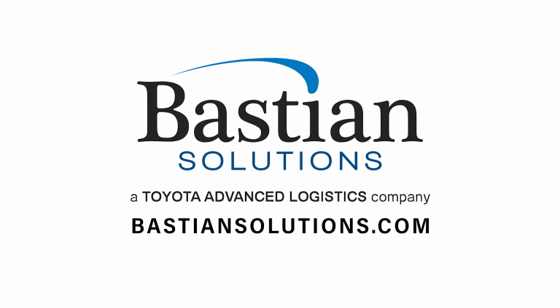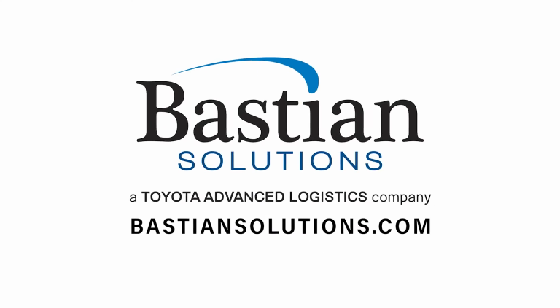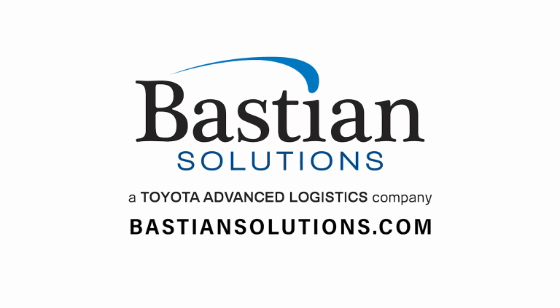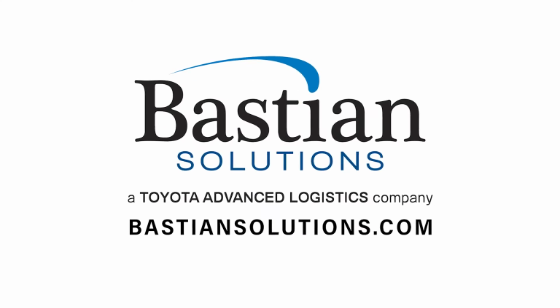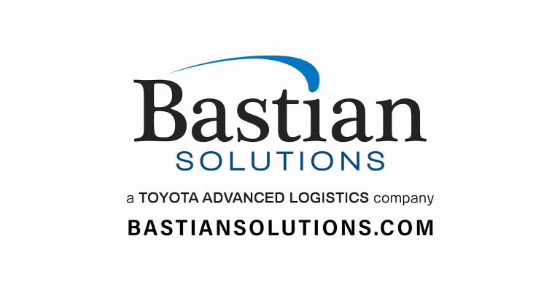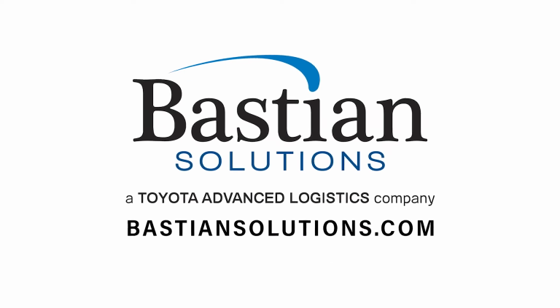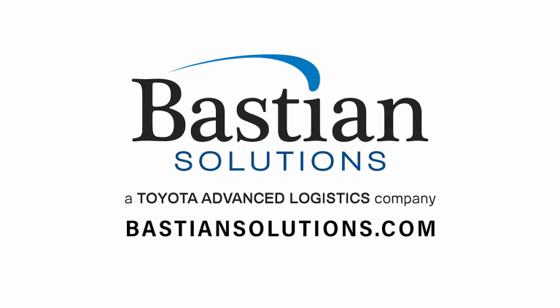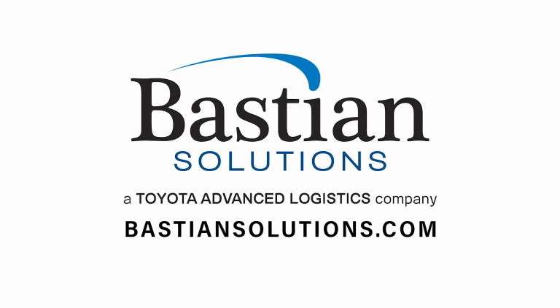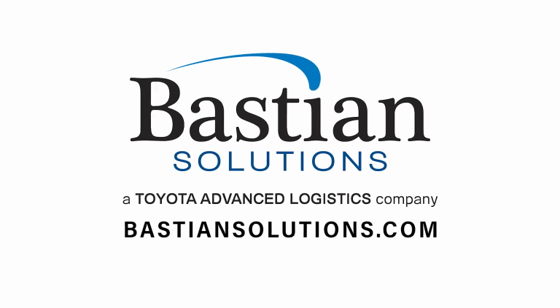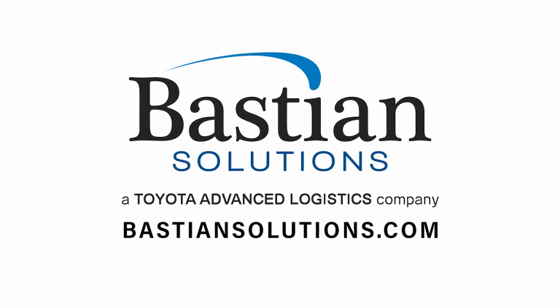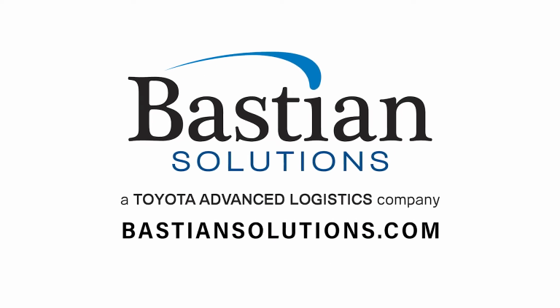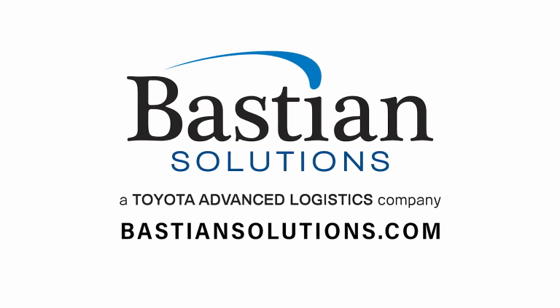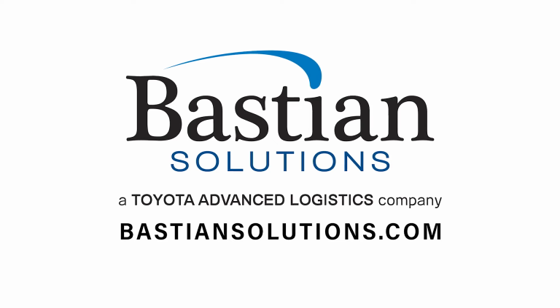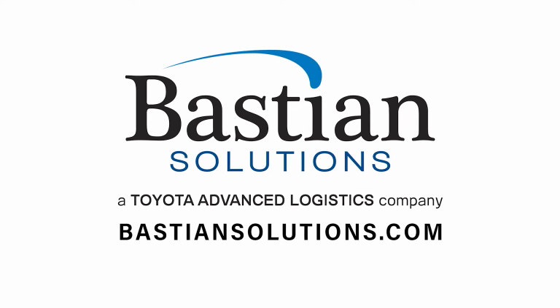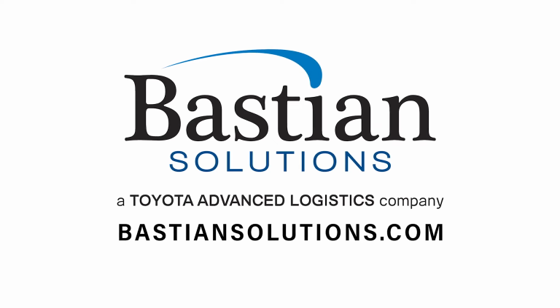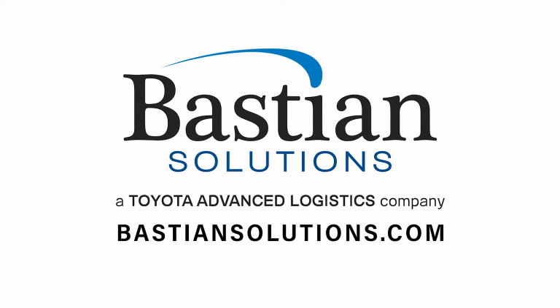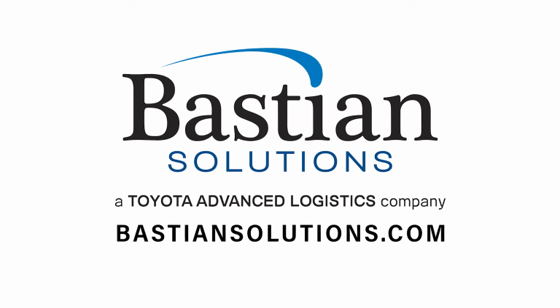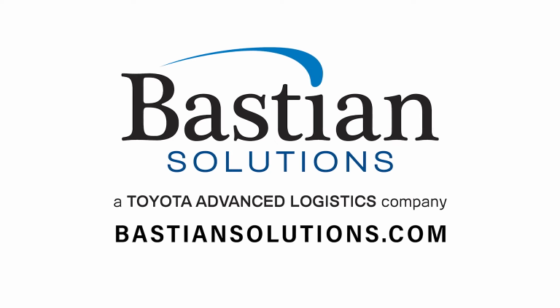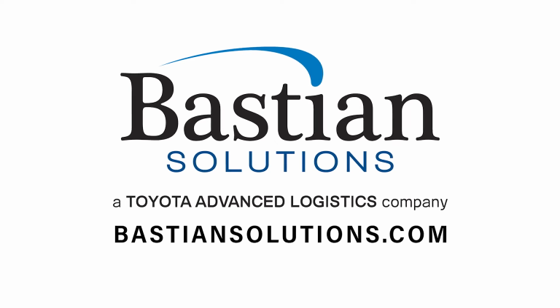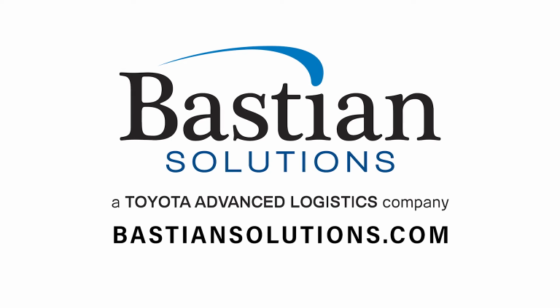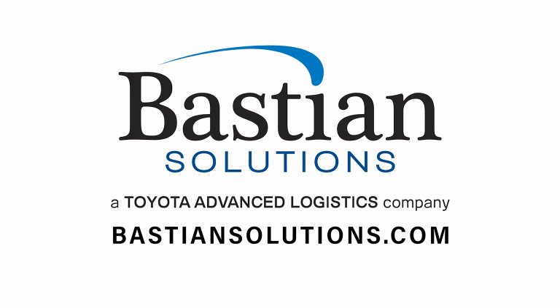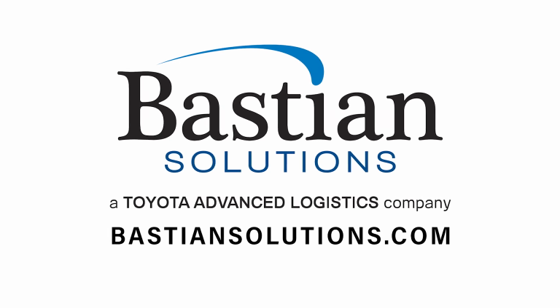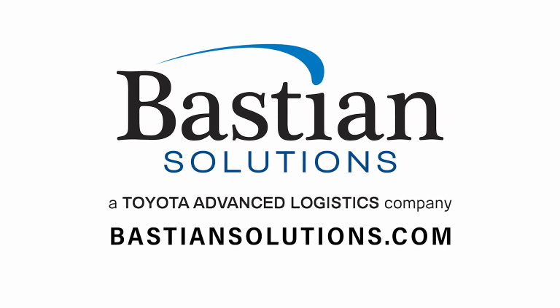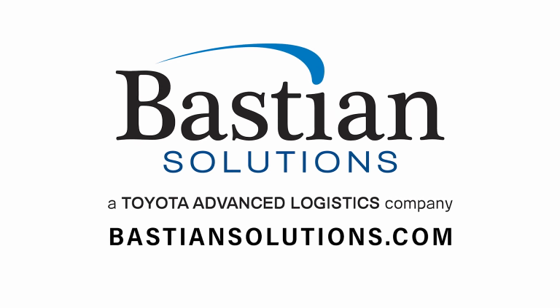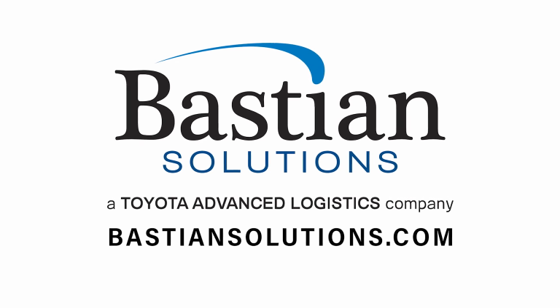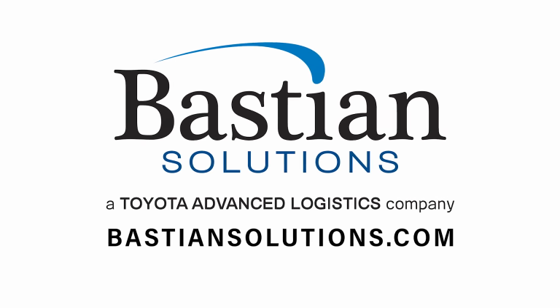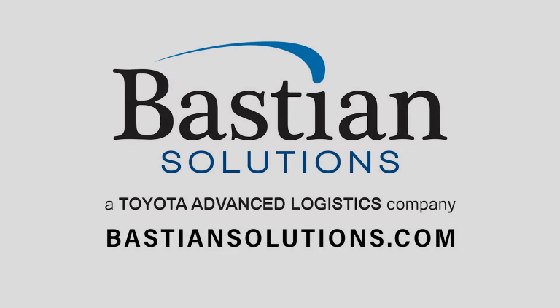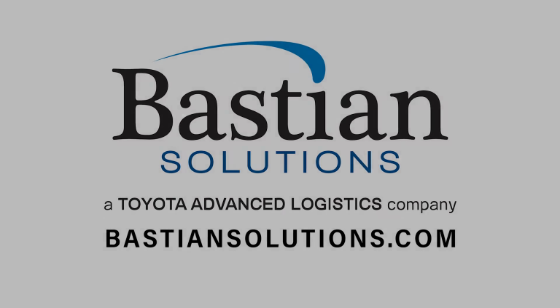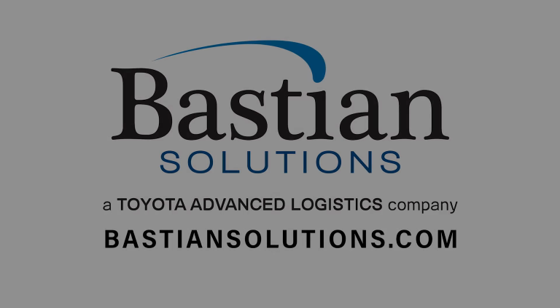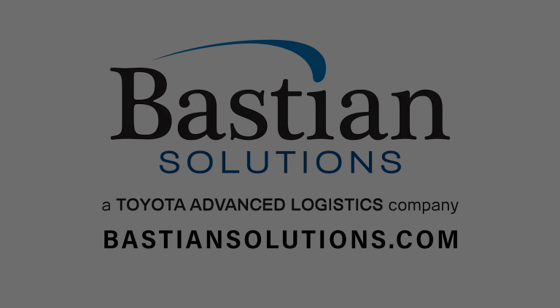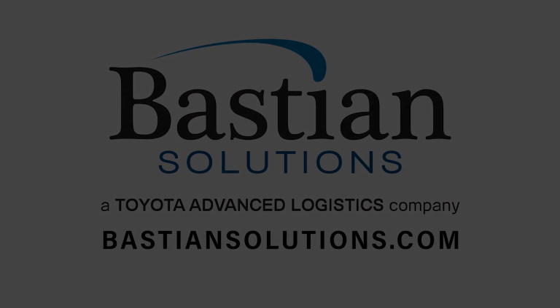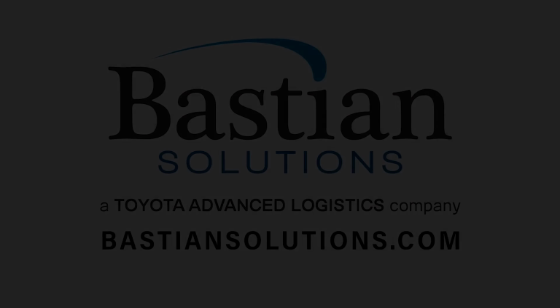Bastian Solutions' CB18 can address labor availability concerns and optimize existing facility layouts to support your employees and improve workflows. For more information, connect with a solutions expert at bastionsolutions.com.